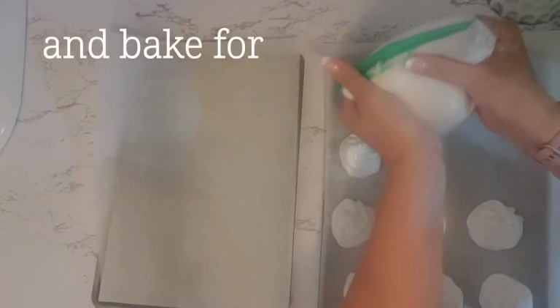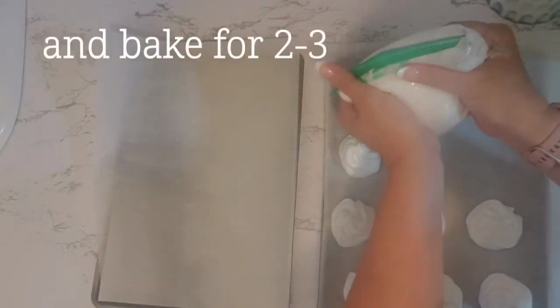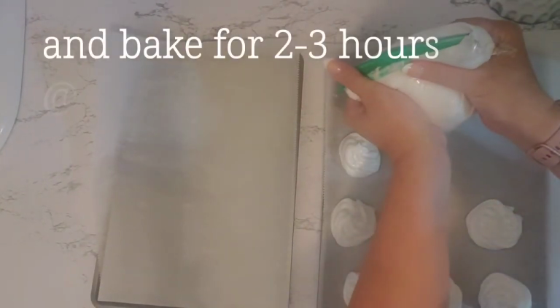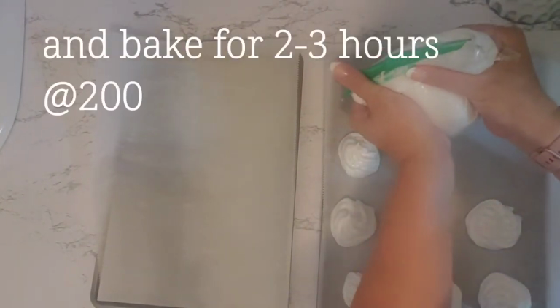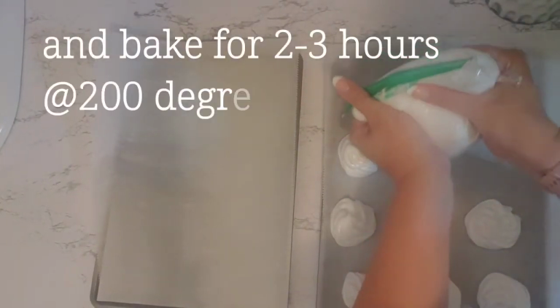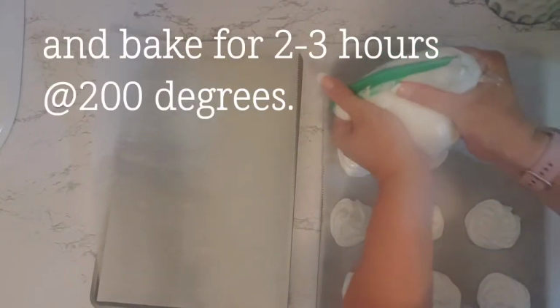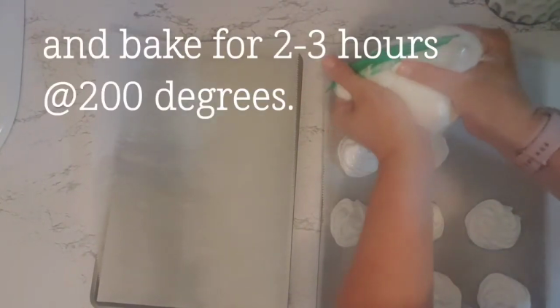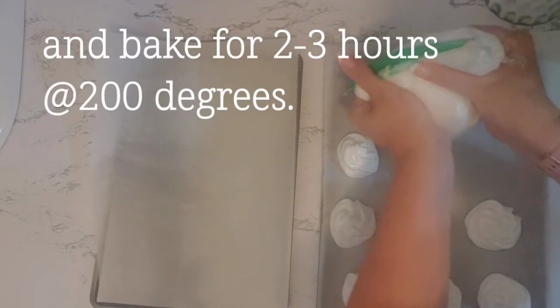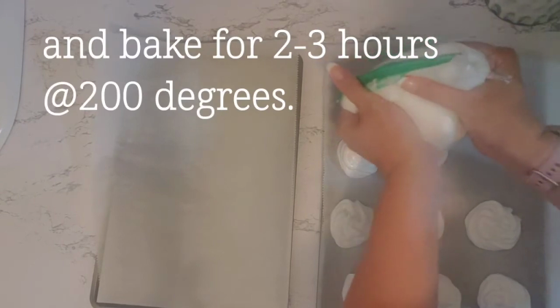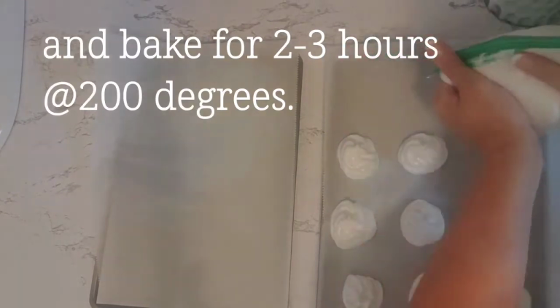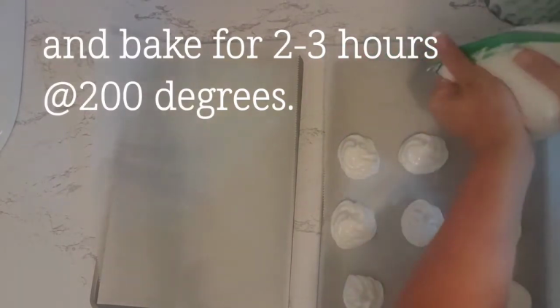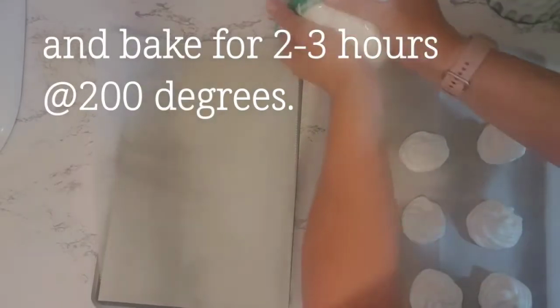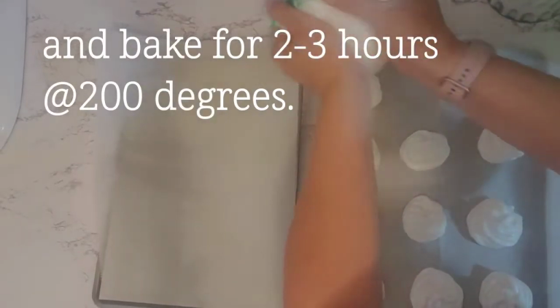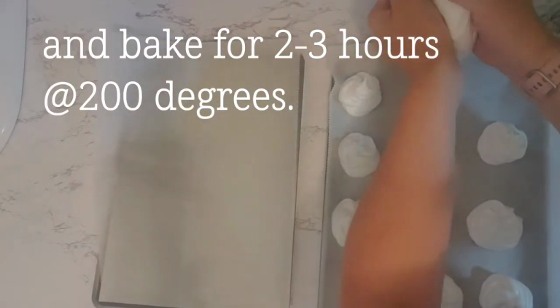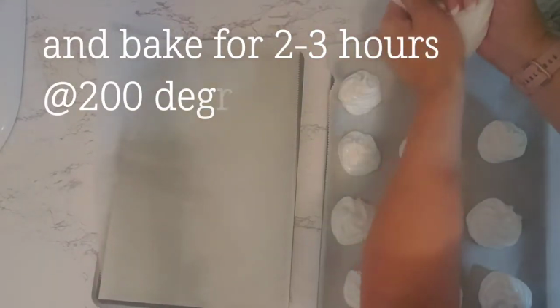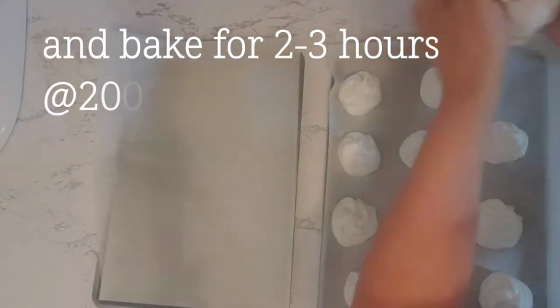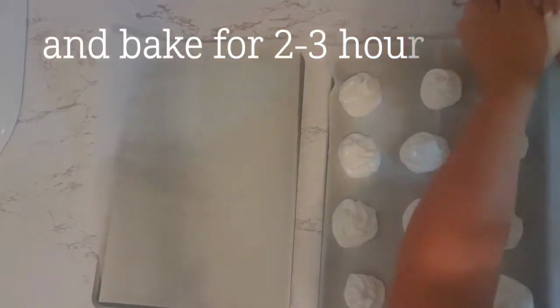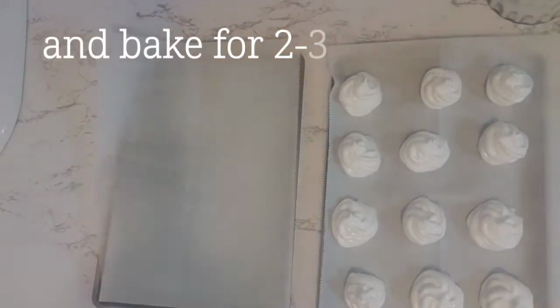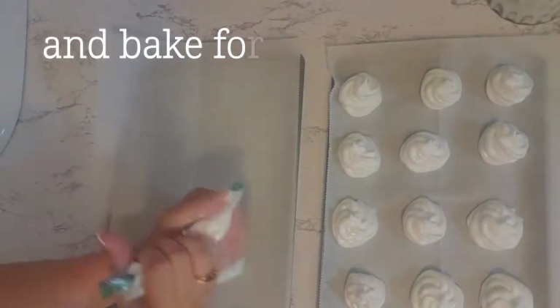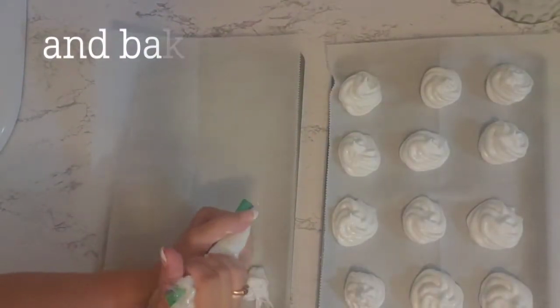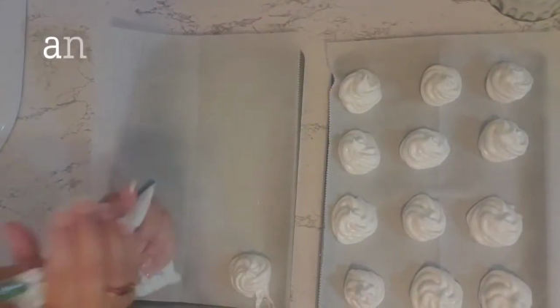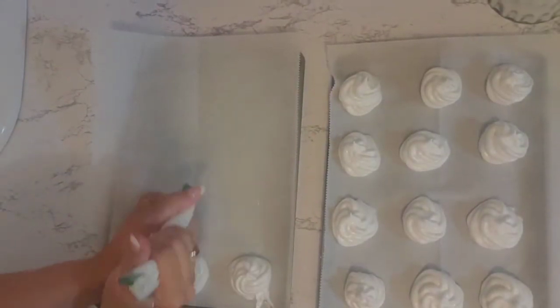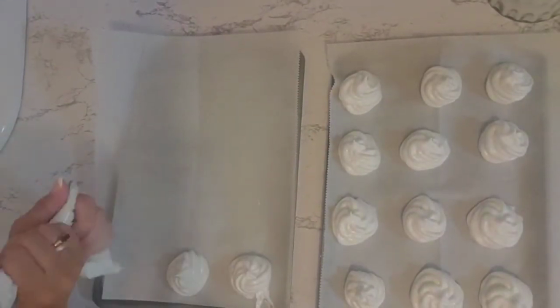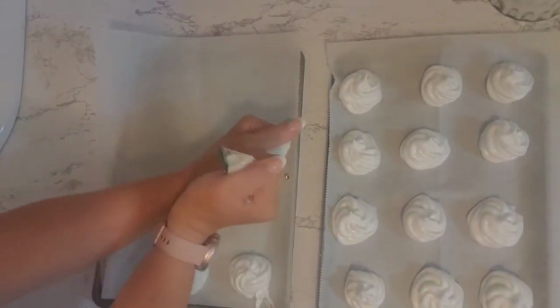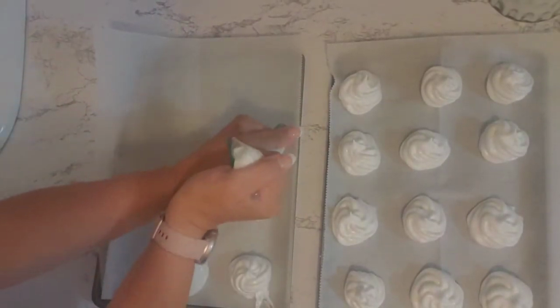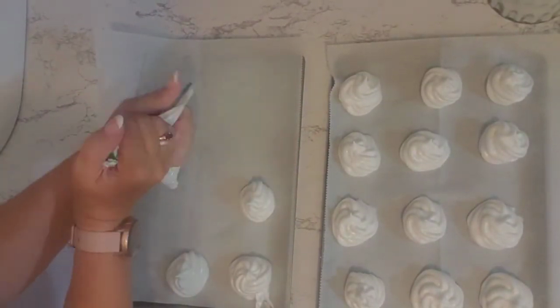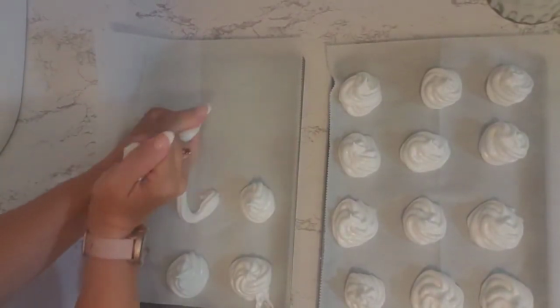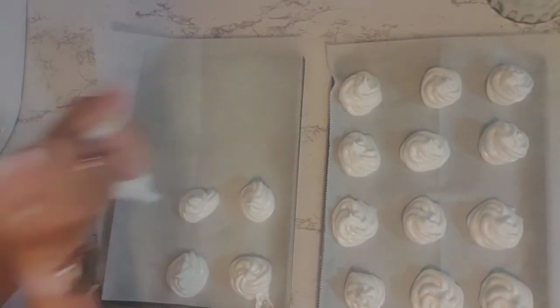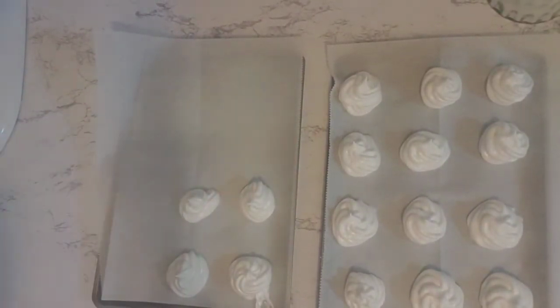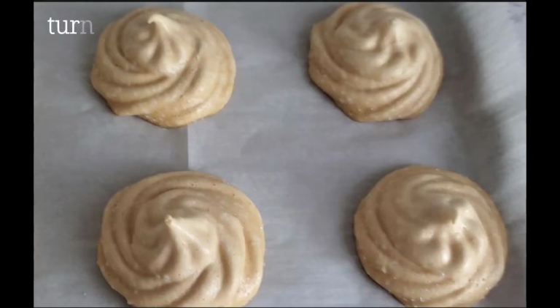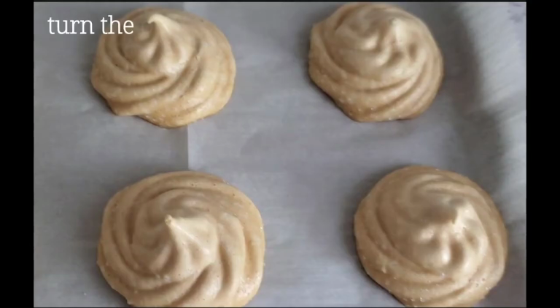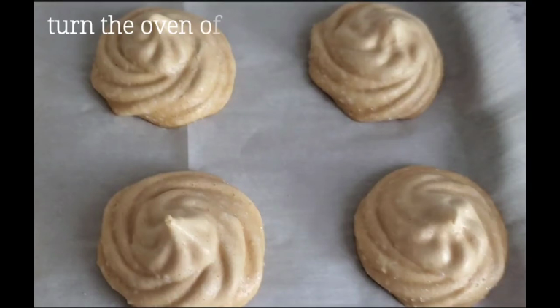Bake these for two to three hours at 200 degrees, then leave them in the oven overnight to make sure they're completely cooled.